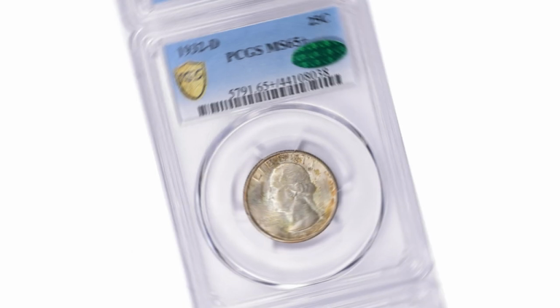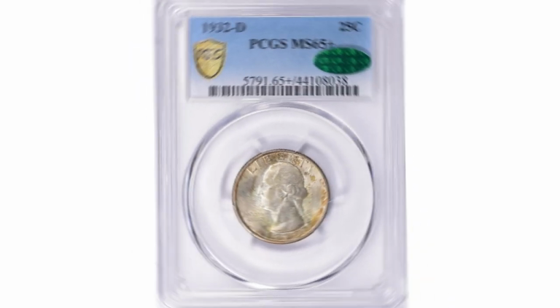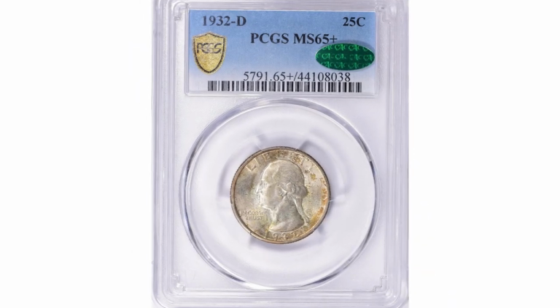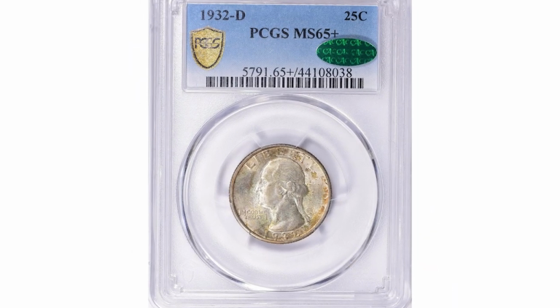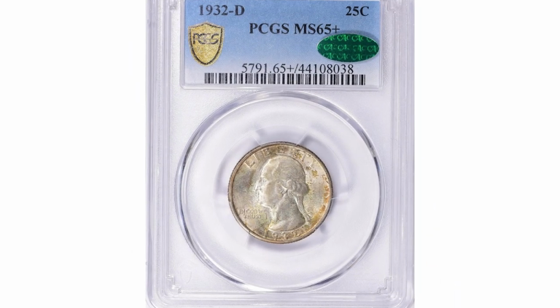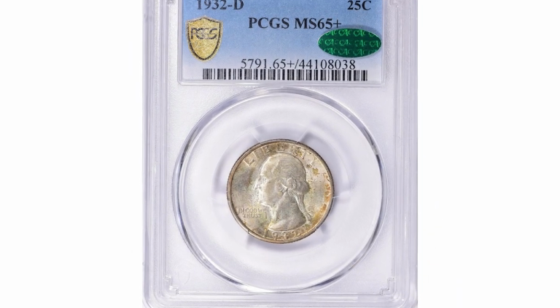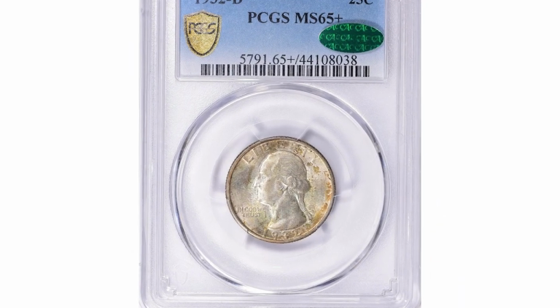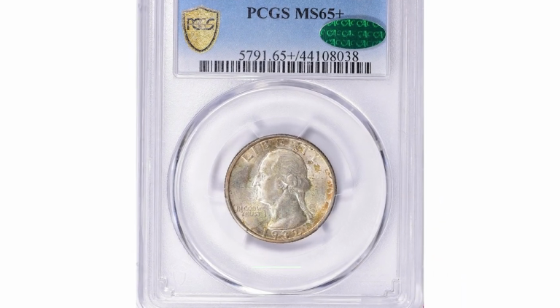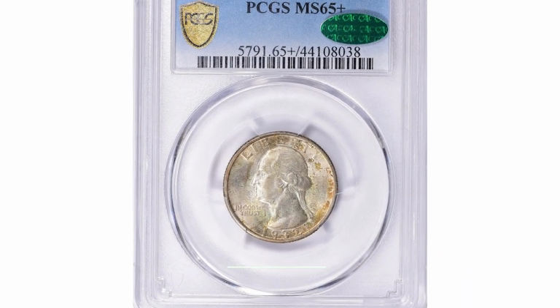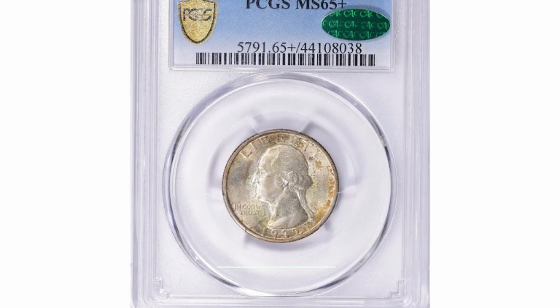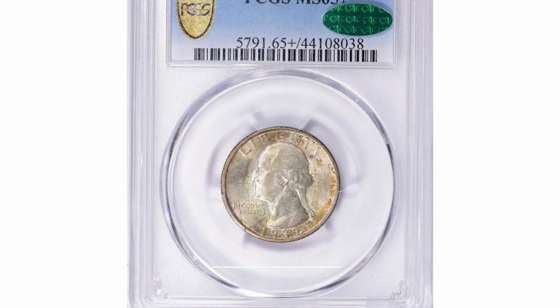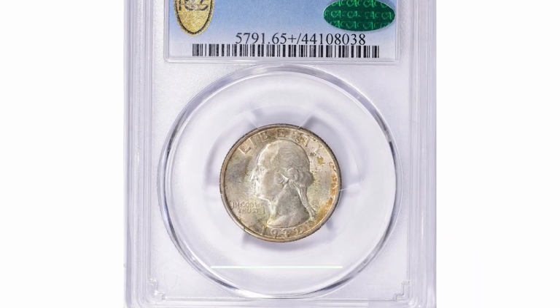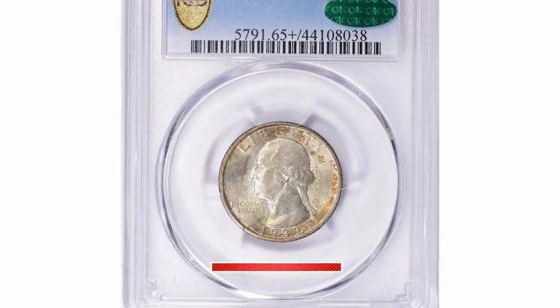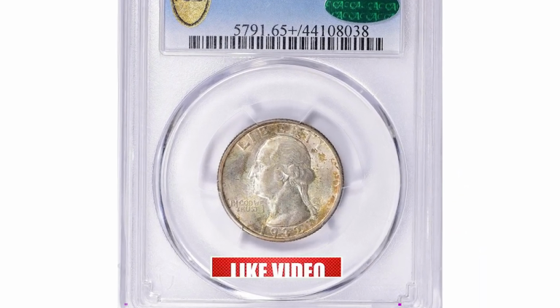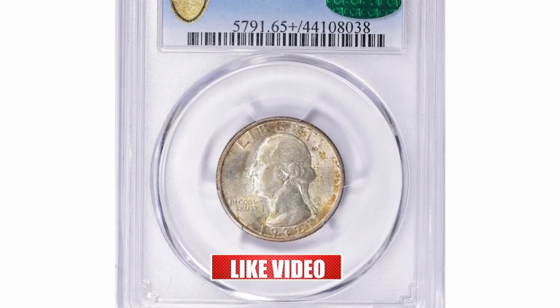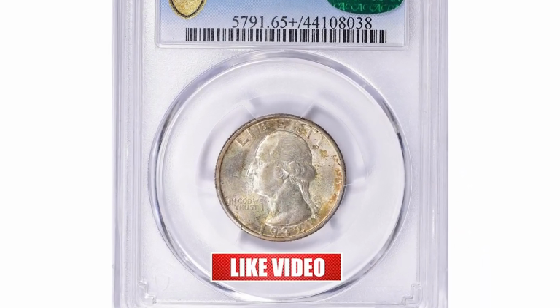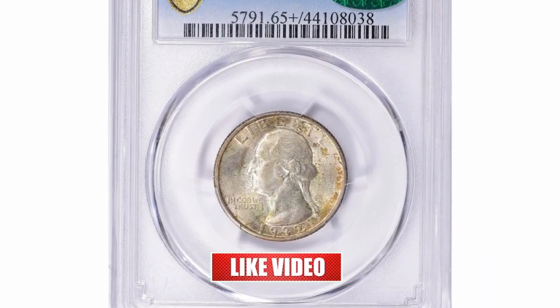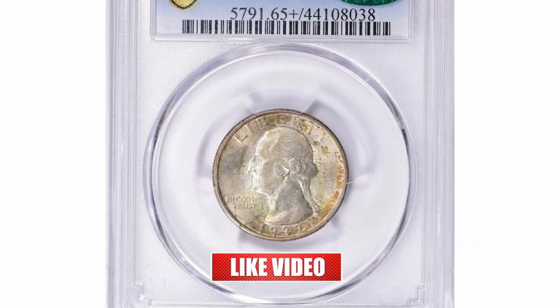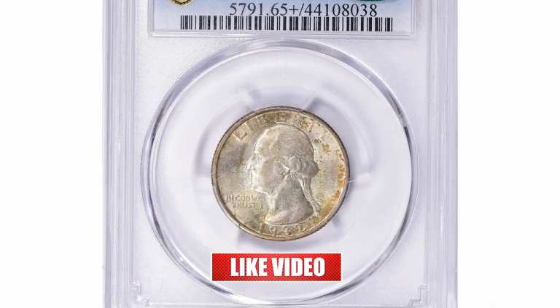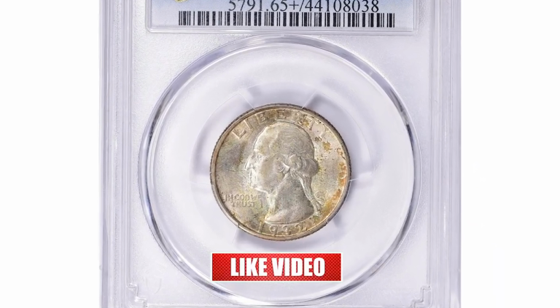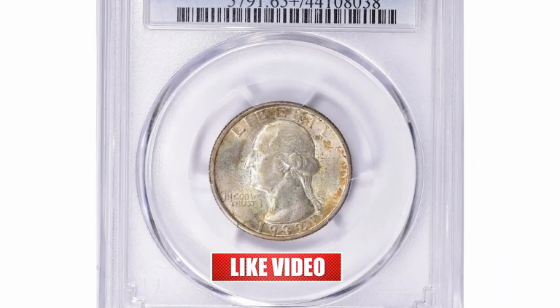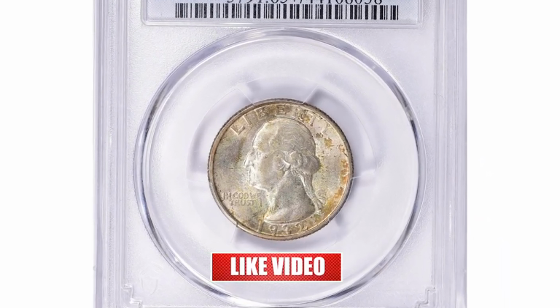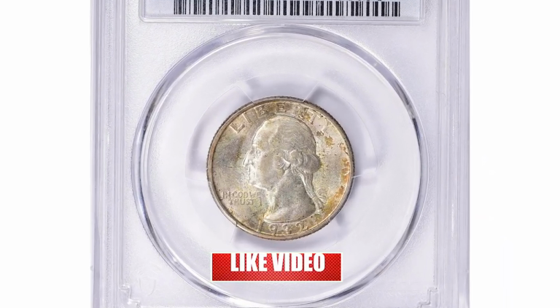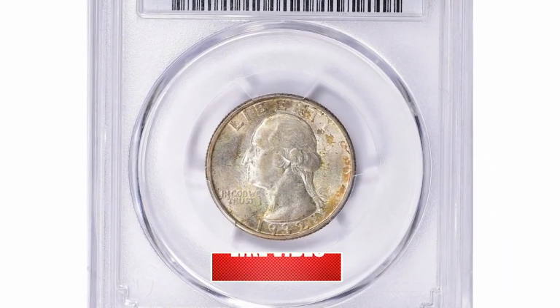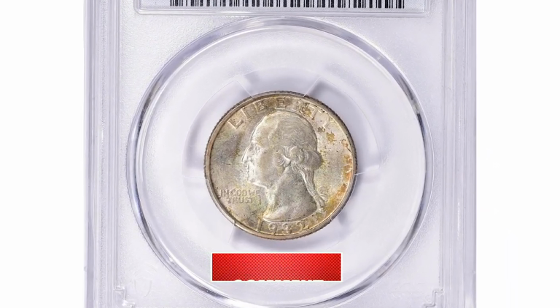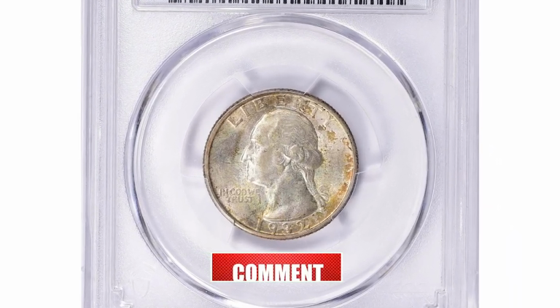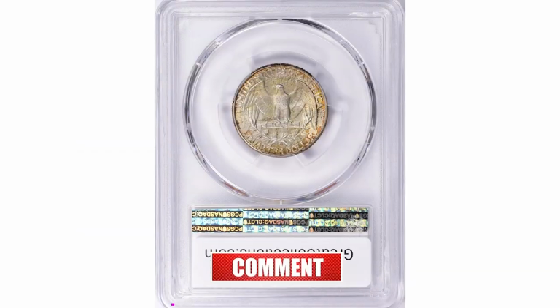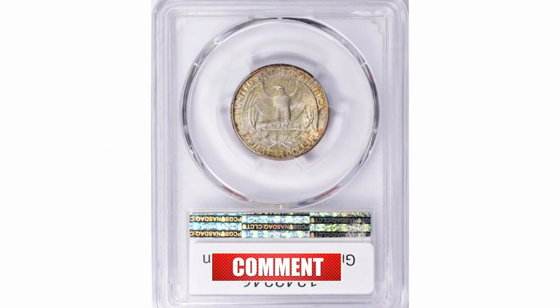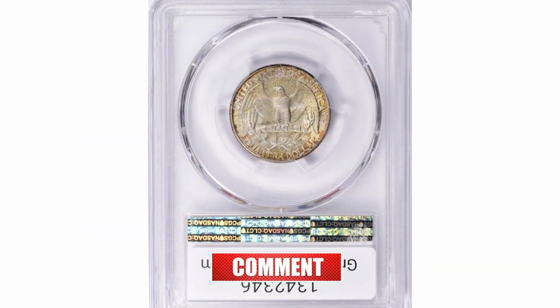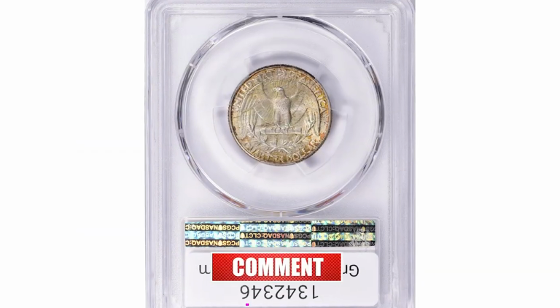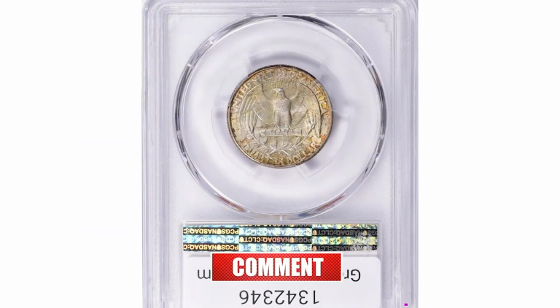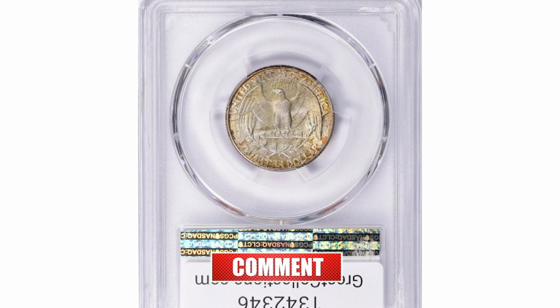April showers bring May flowers, and this coin brought someone a lot of dollars at auction.